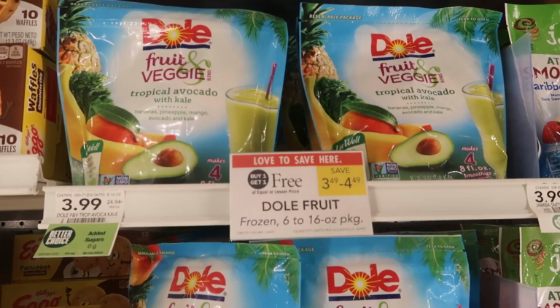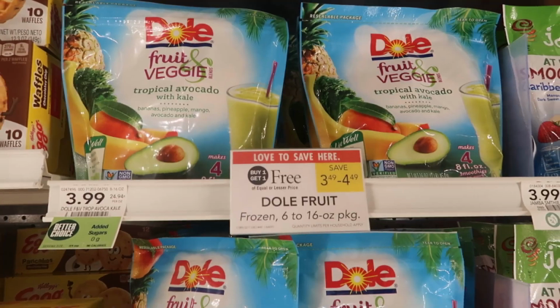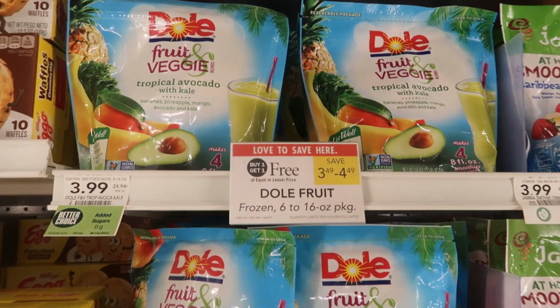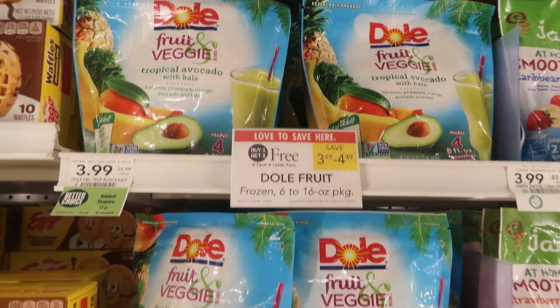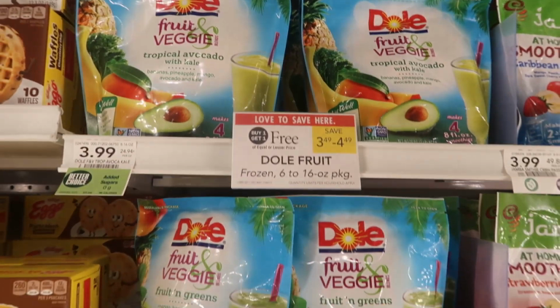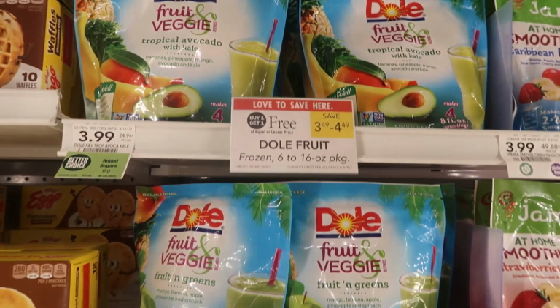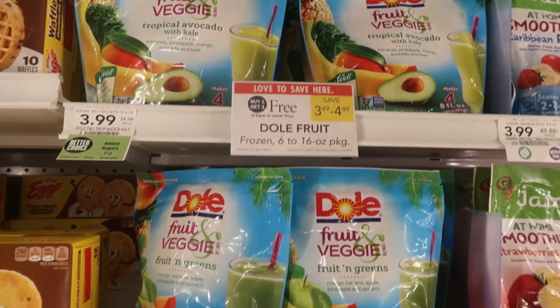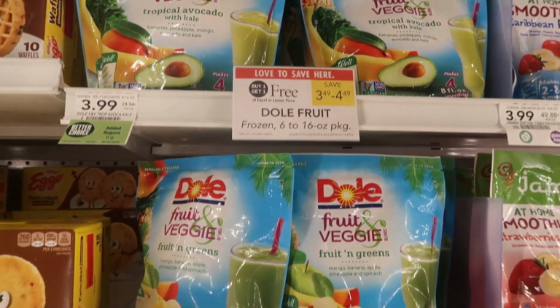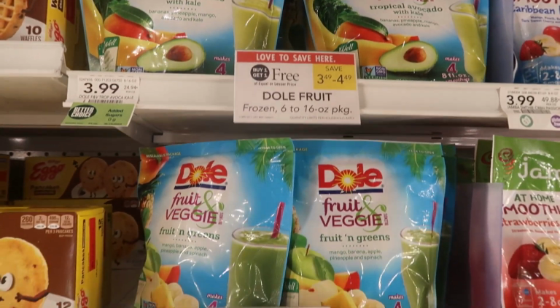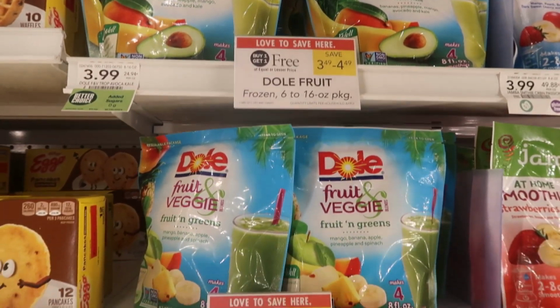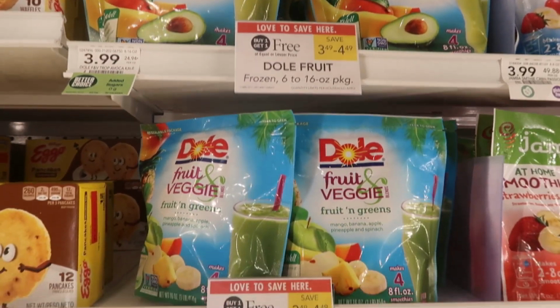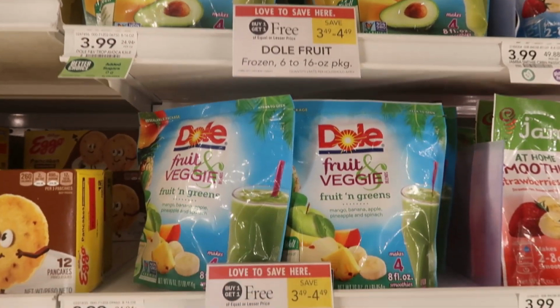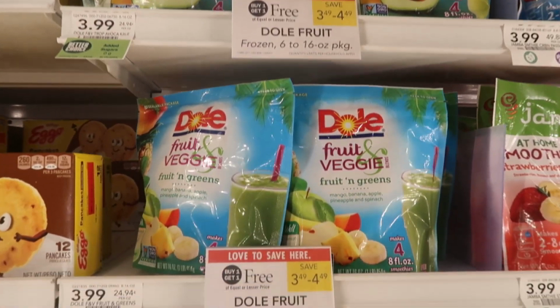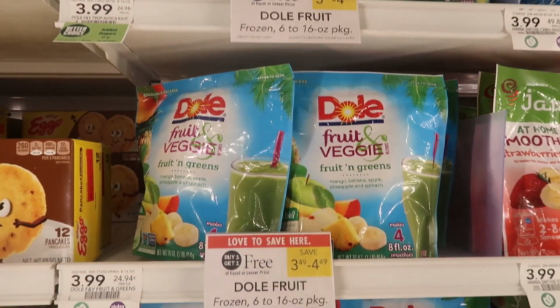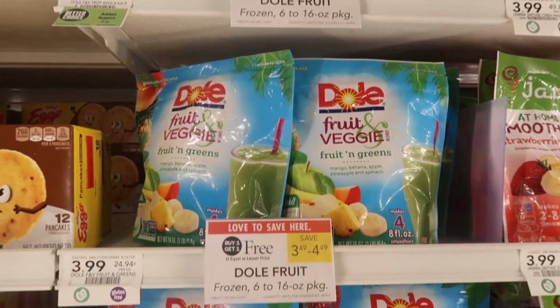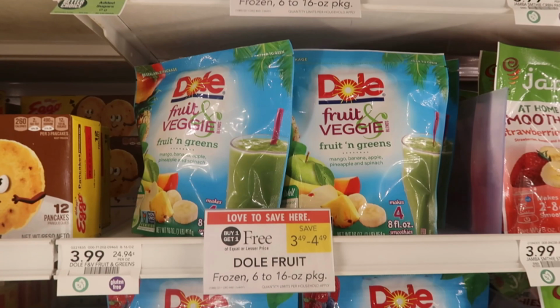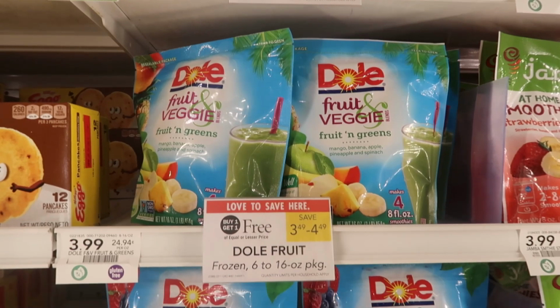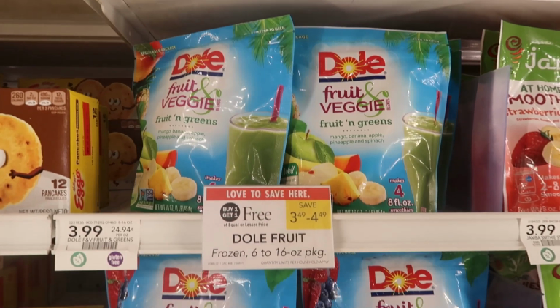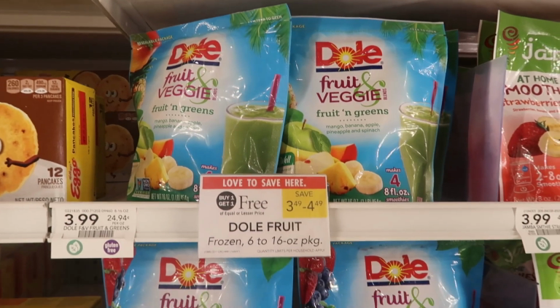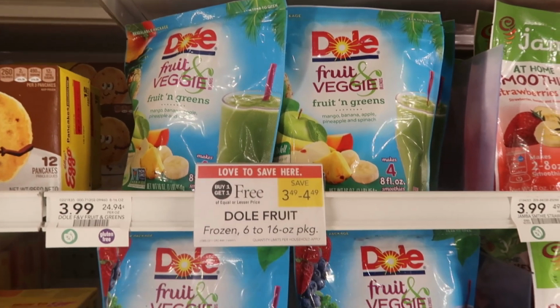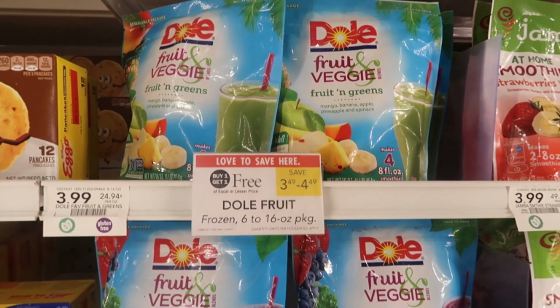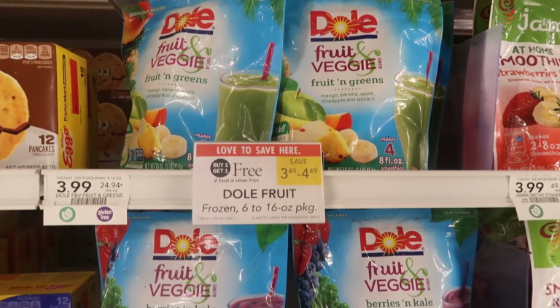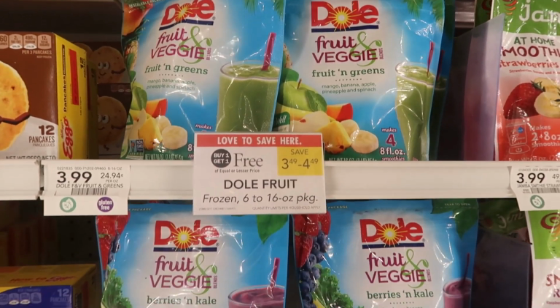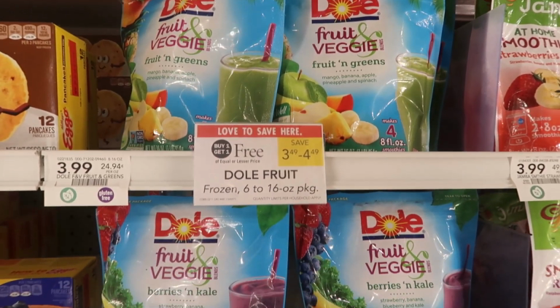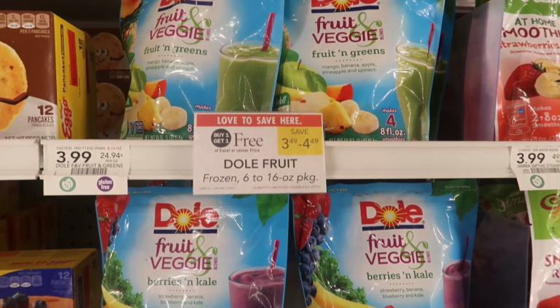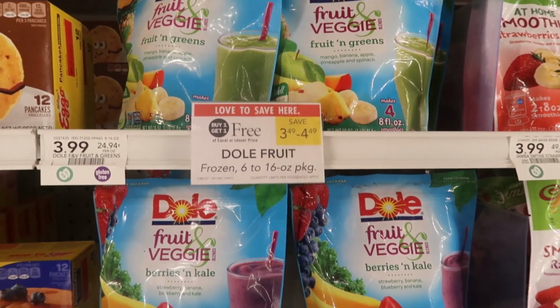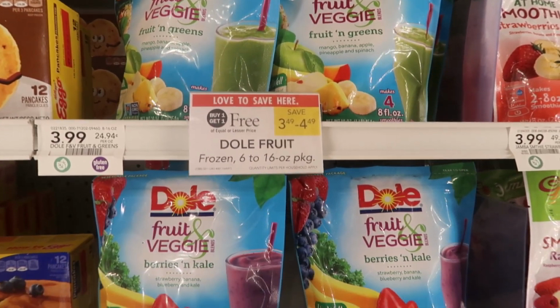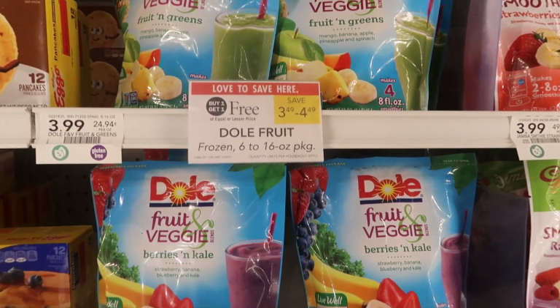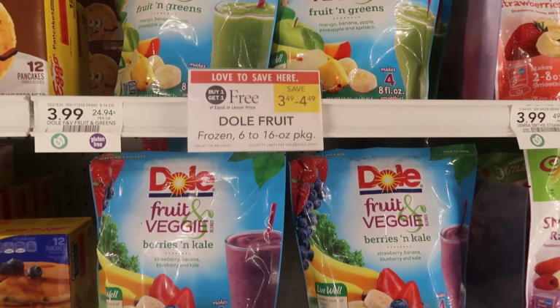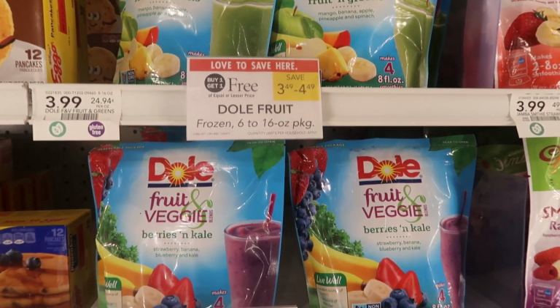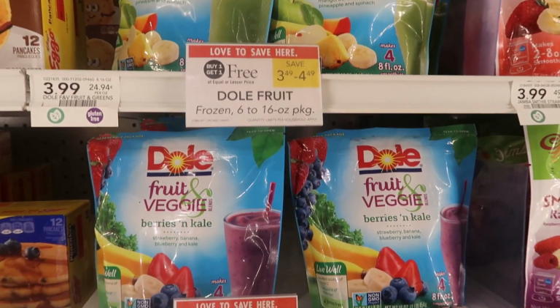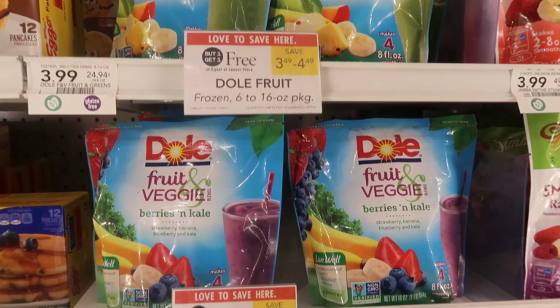I also wanted to call out these frozen Dole smoothie pouches. They are buy one get one free, and that's a really great deal.